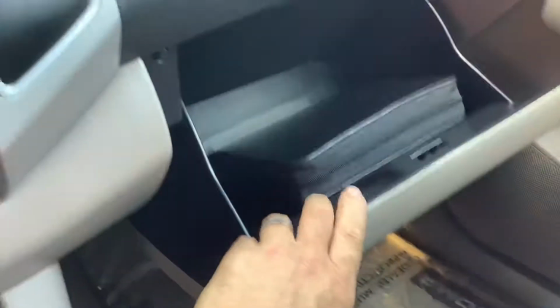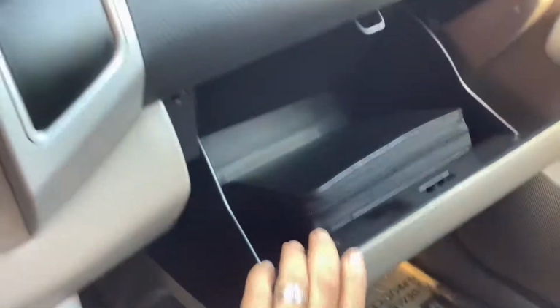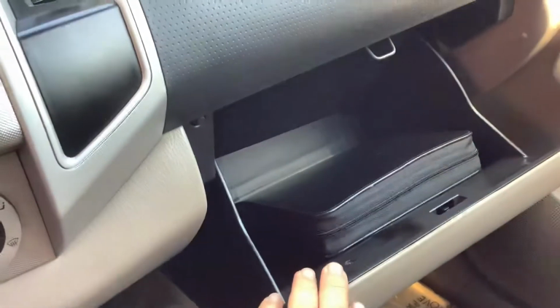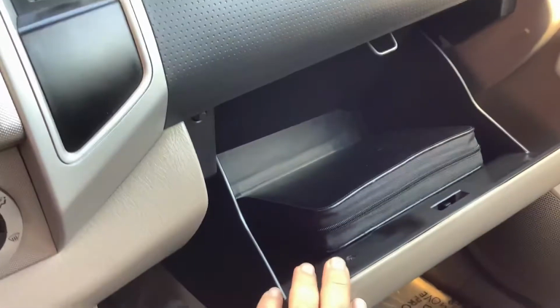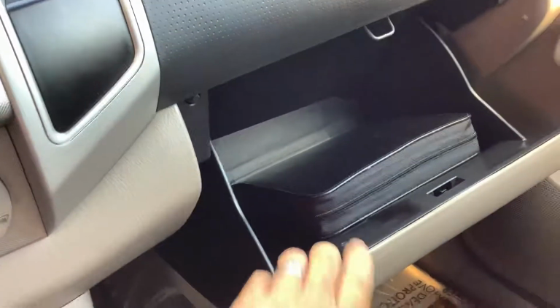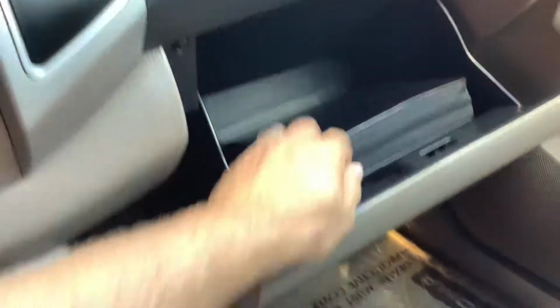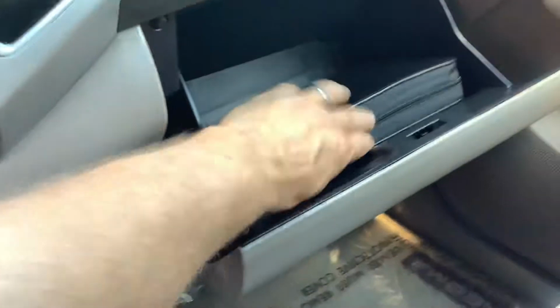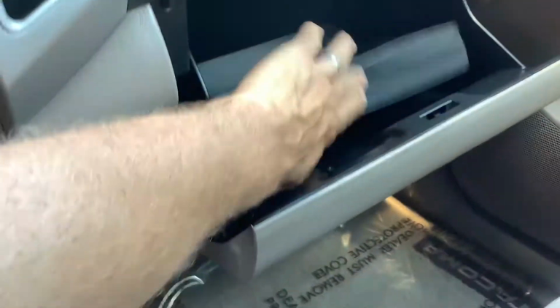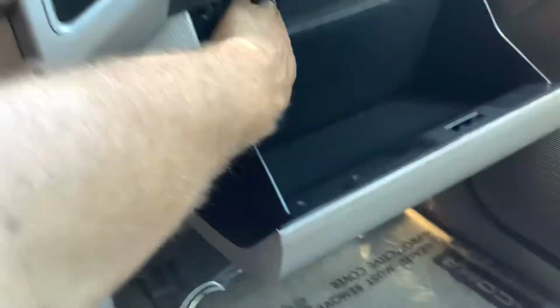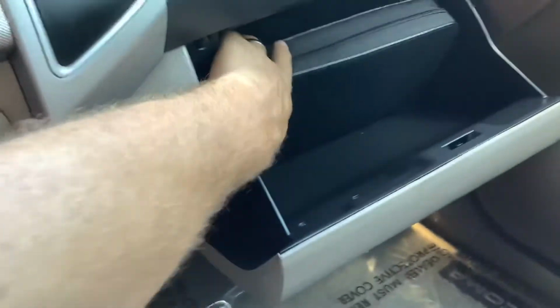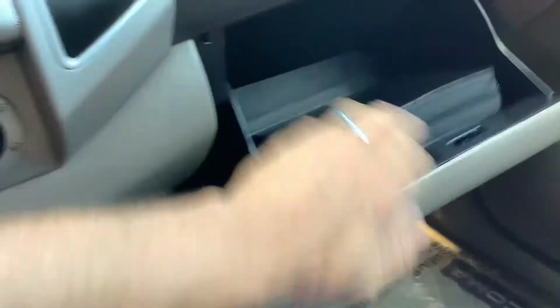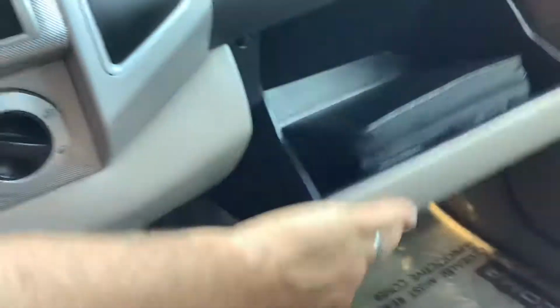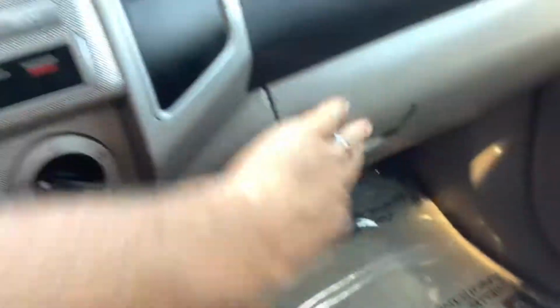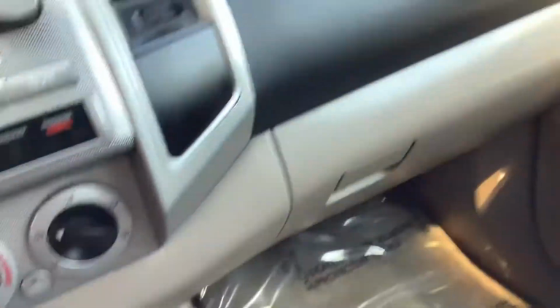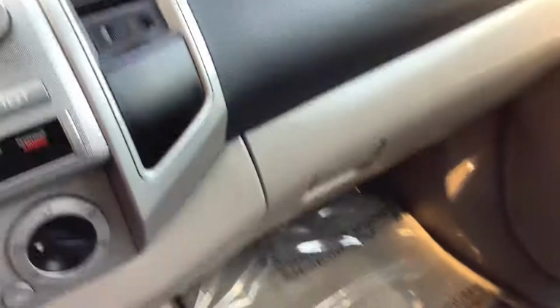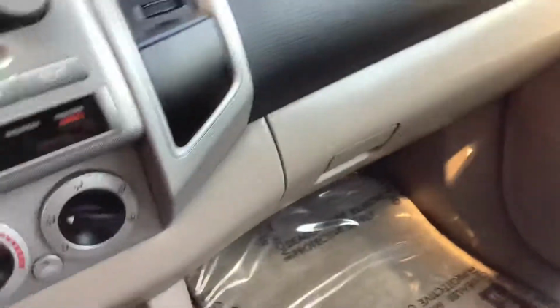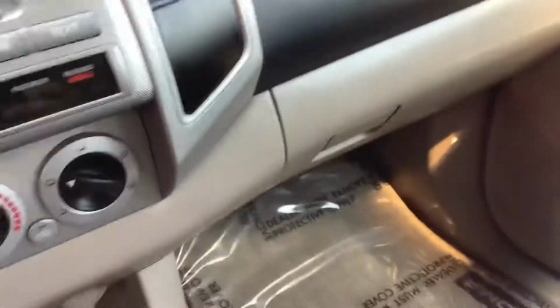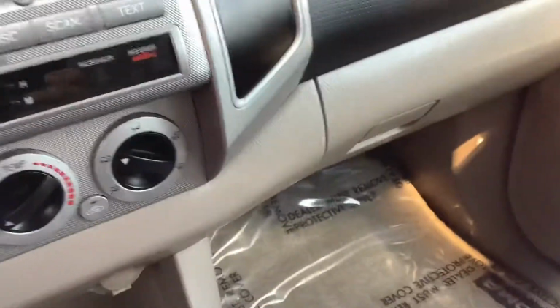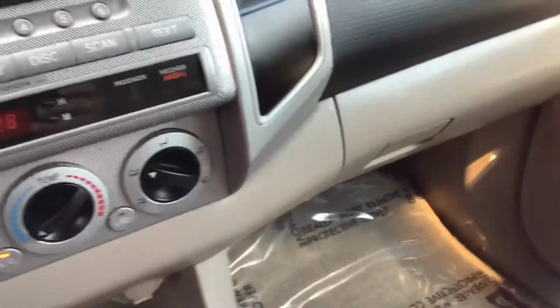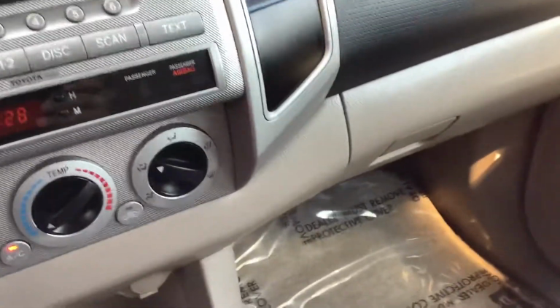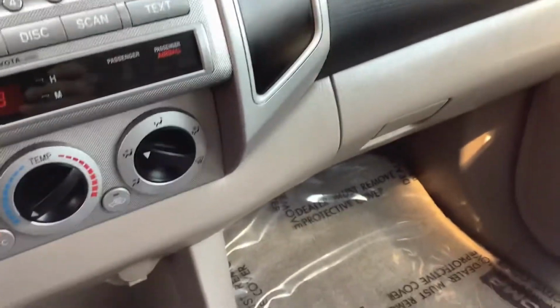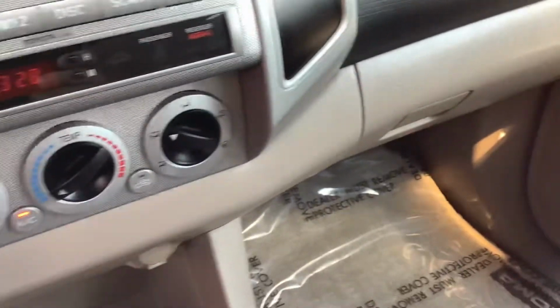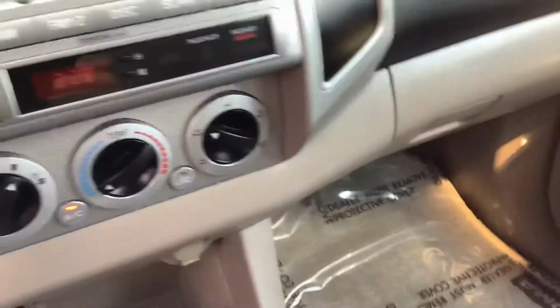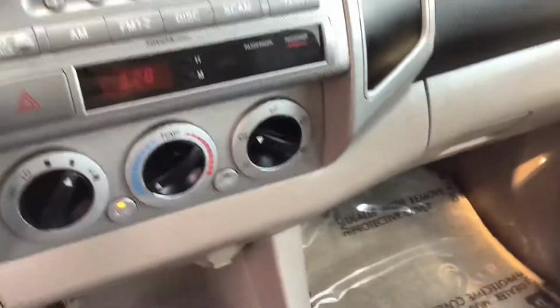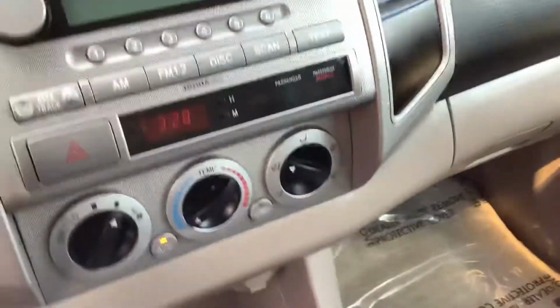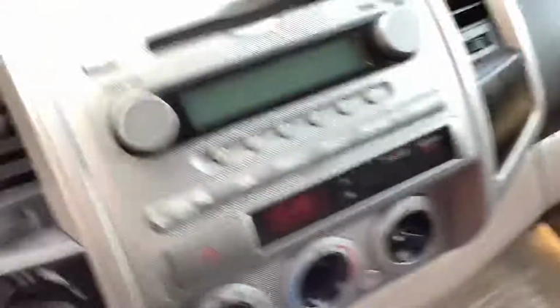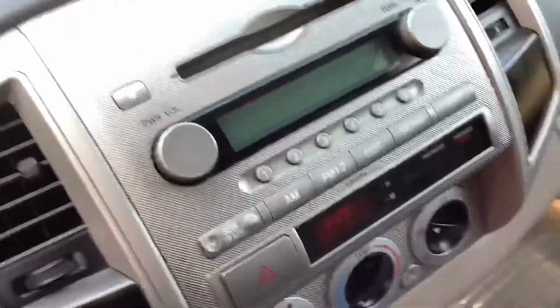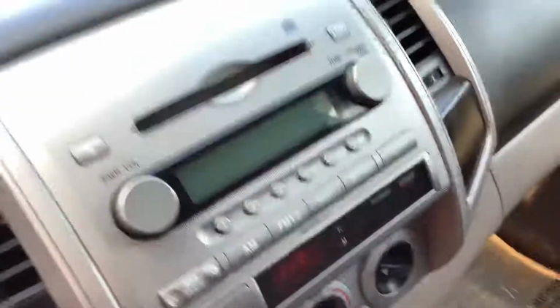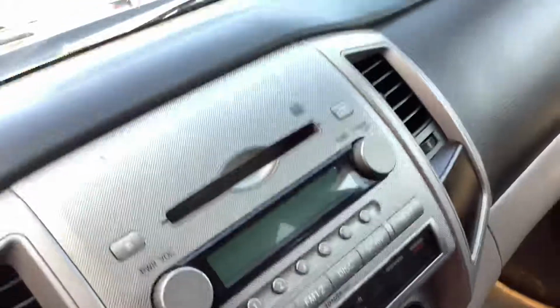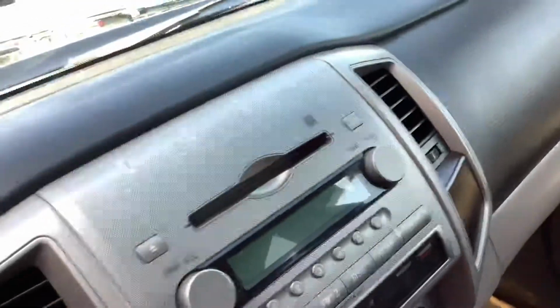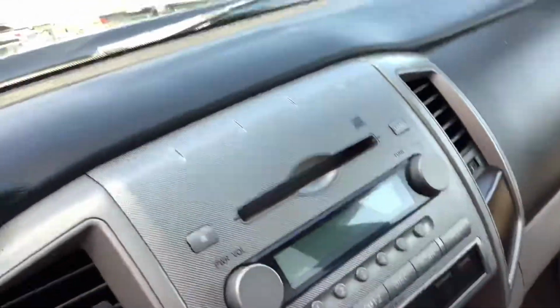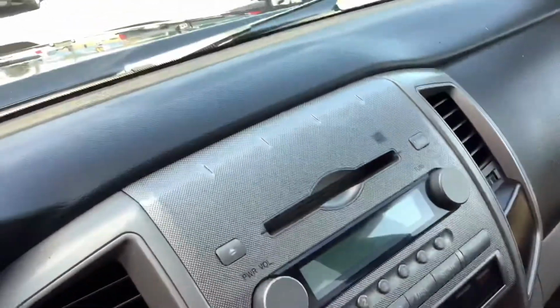Of course, the glove box — it's got the owner's manual there. It's a very clean truck inside and out, in great condition.